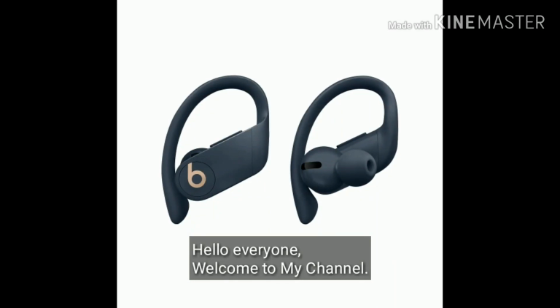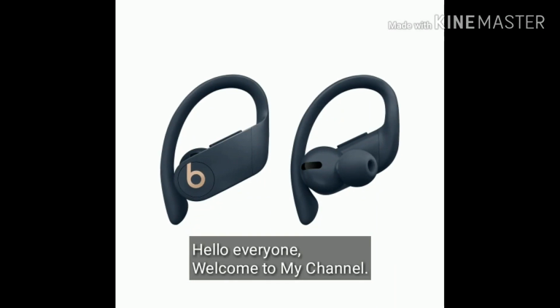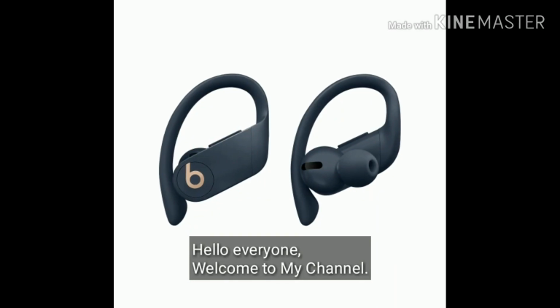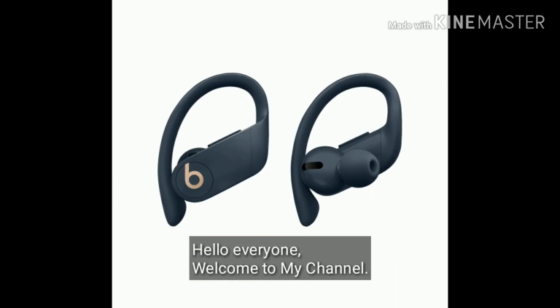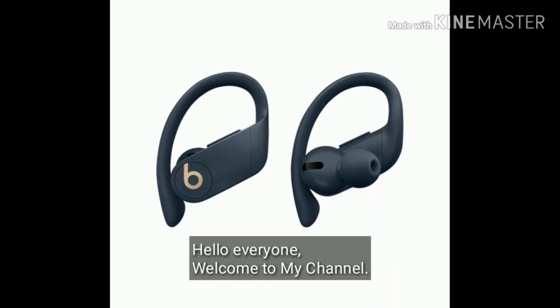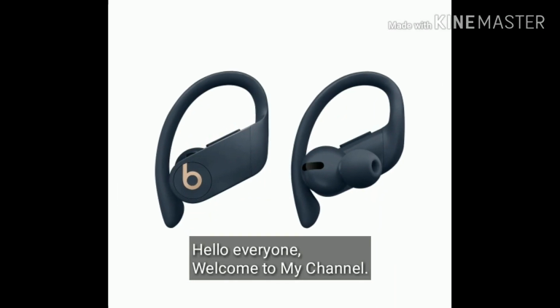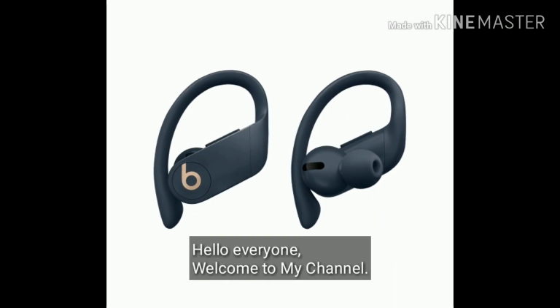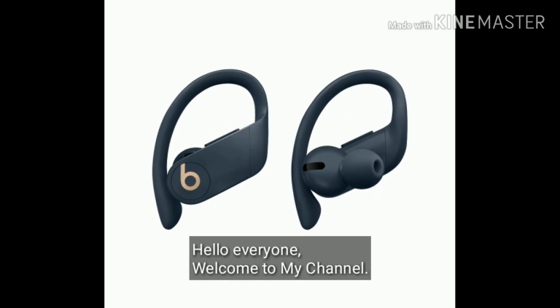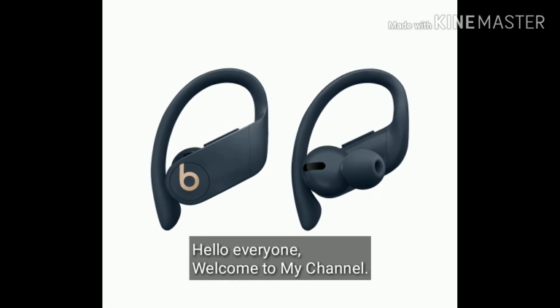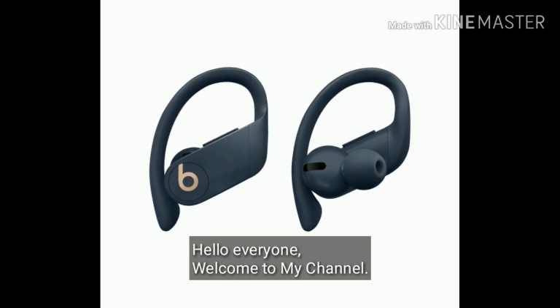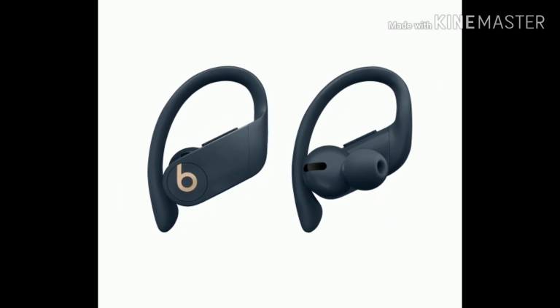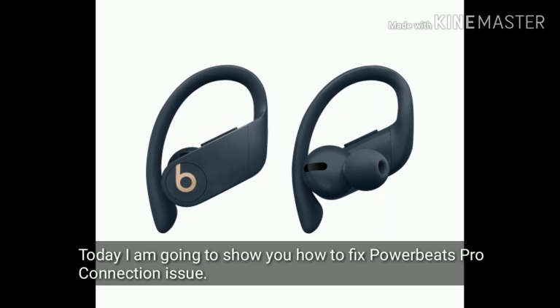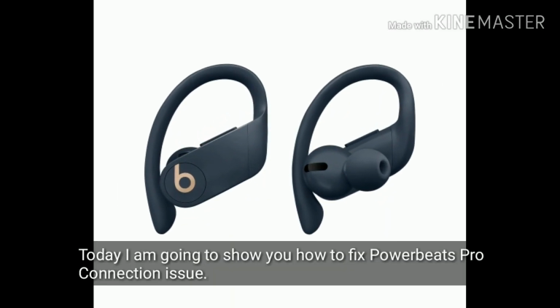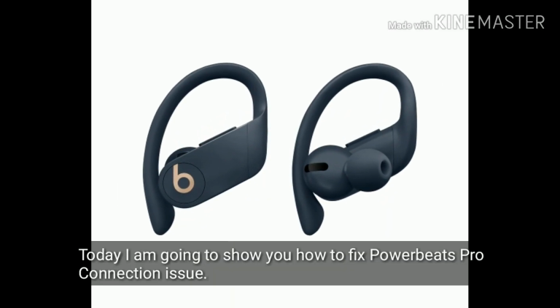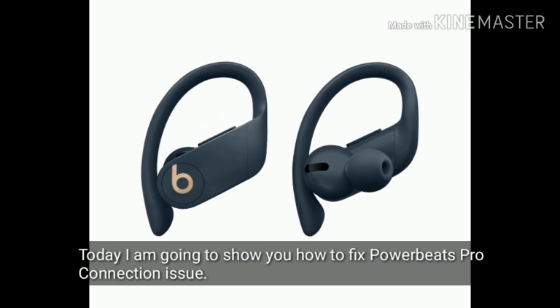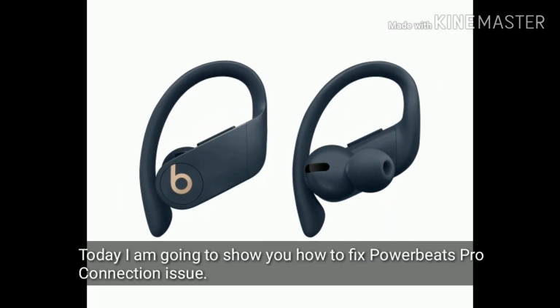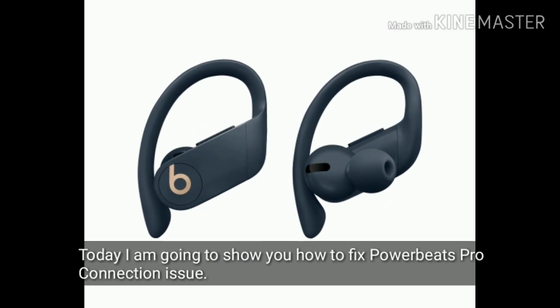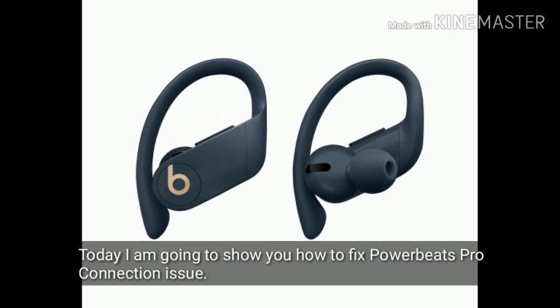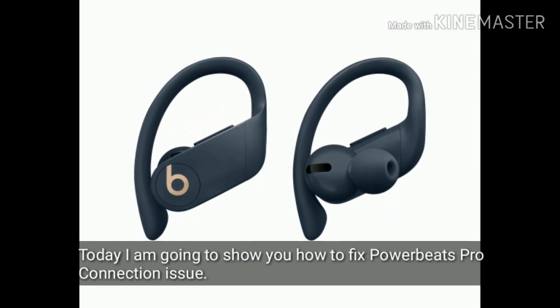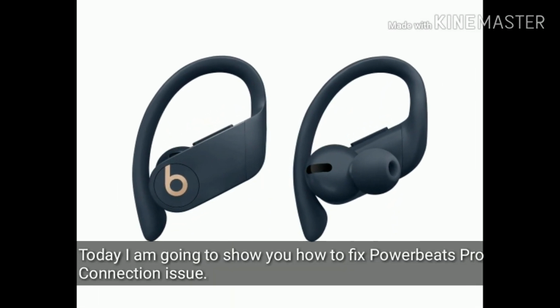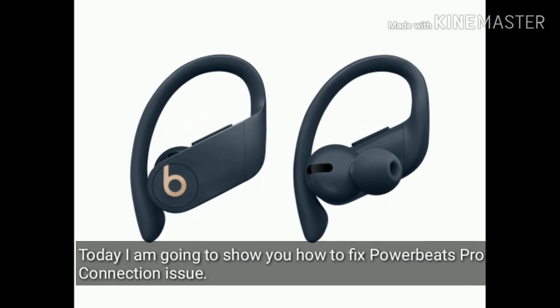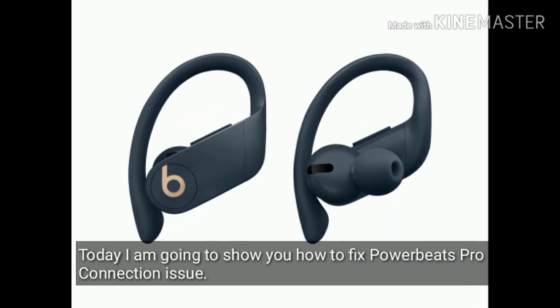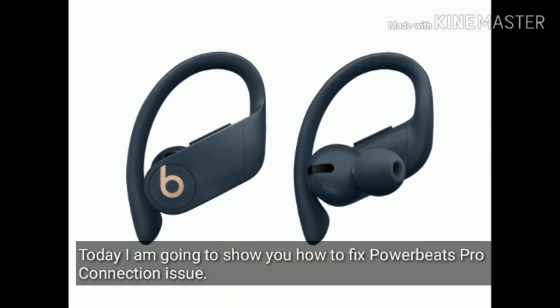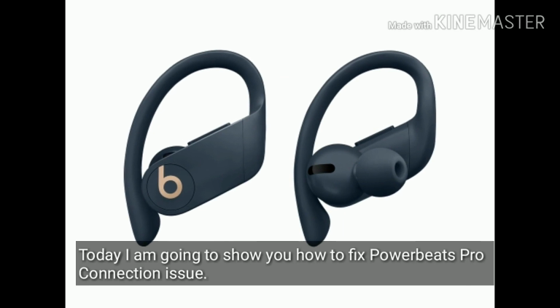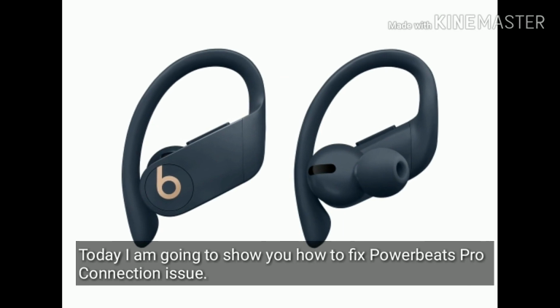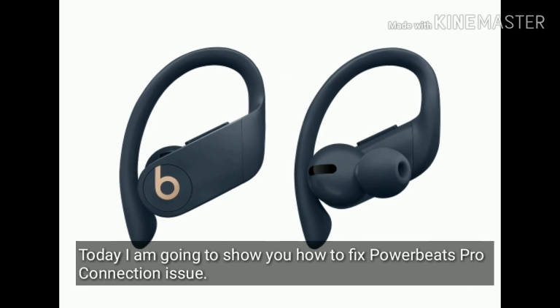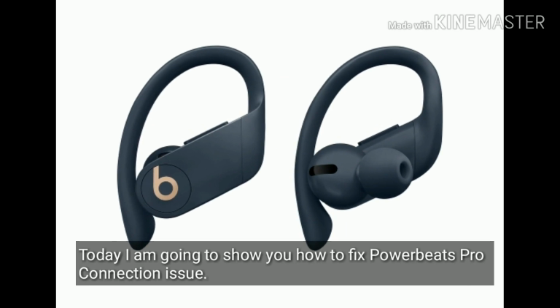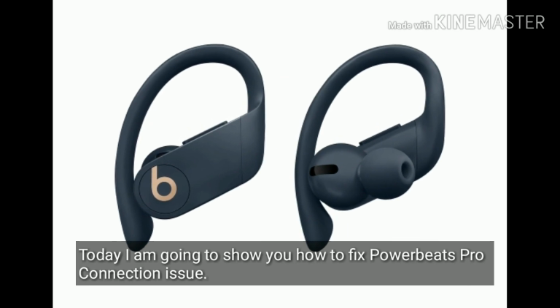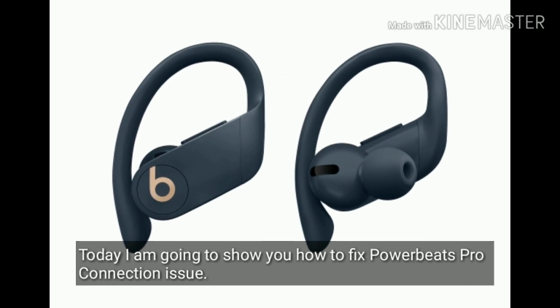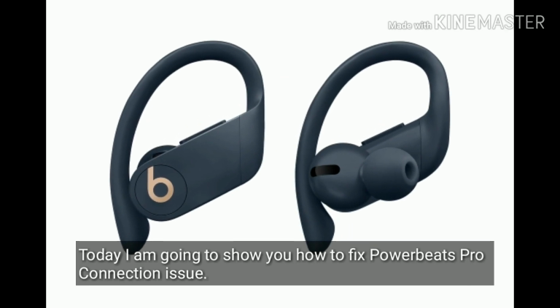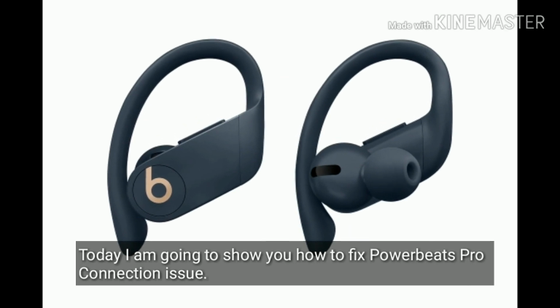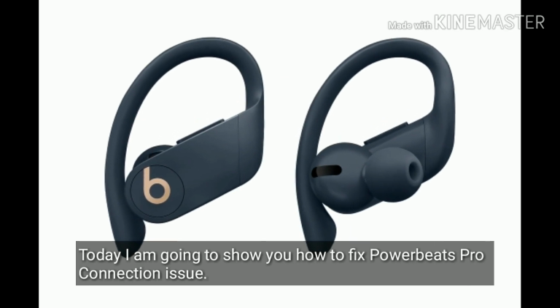Hello everyone, welcome to my channel. Today I am going to show you how to fix Powerbeats Pro connection issues.